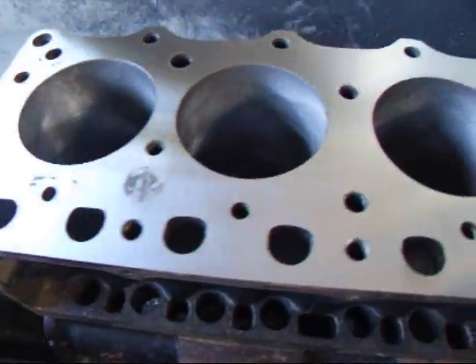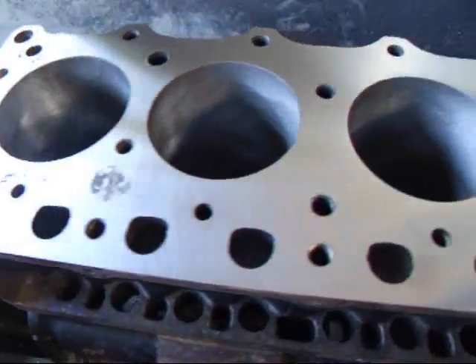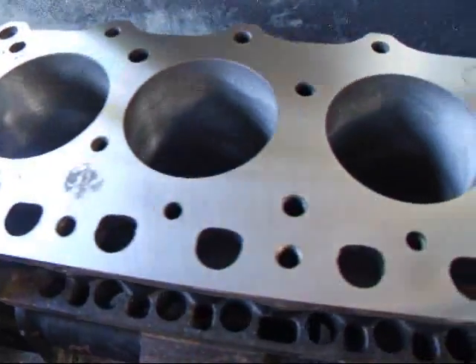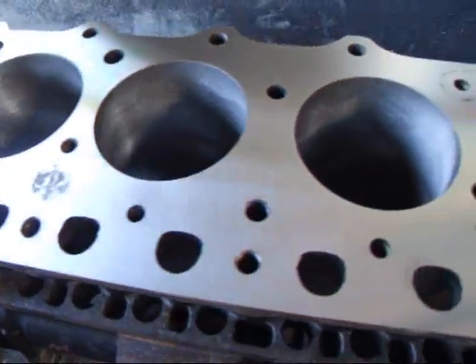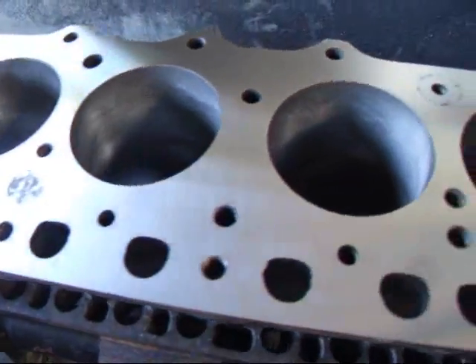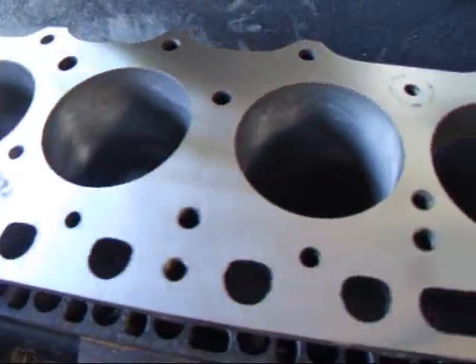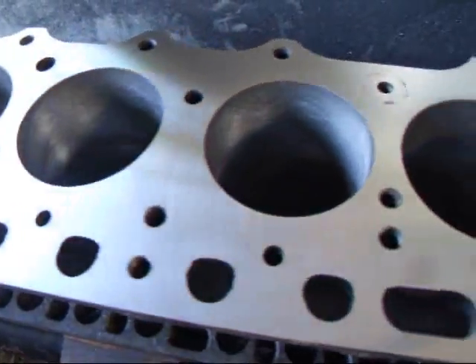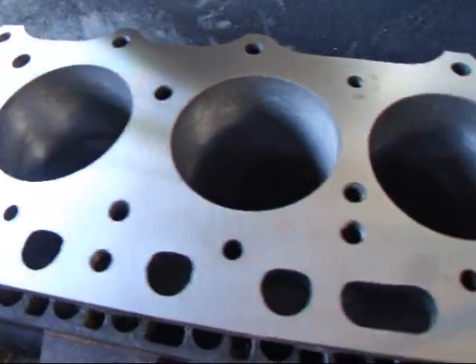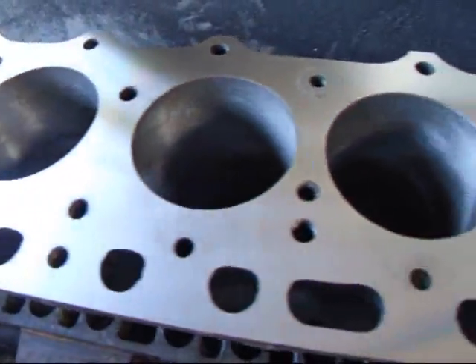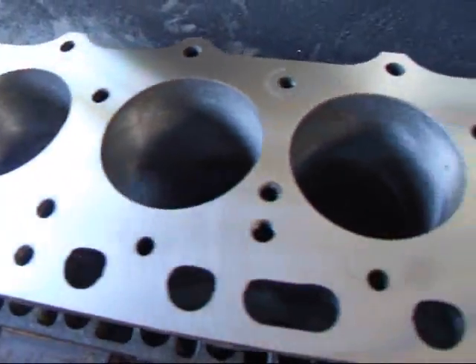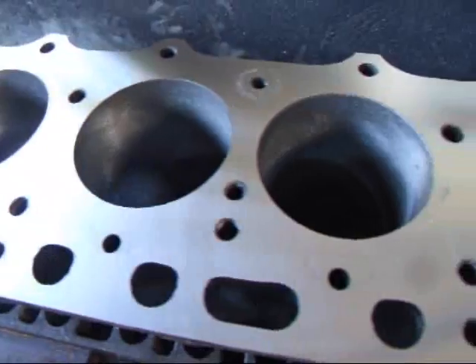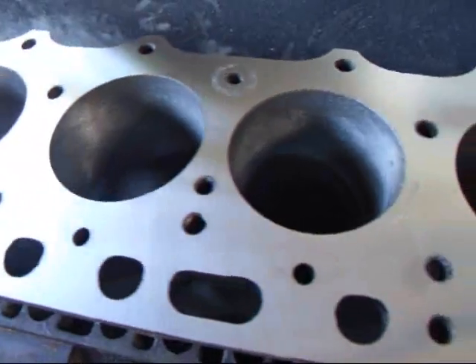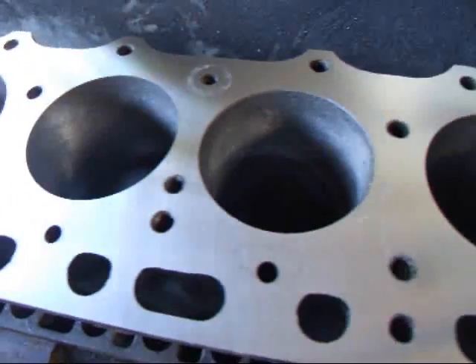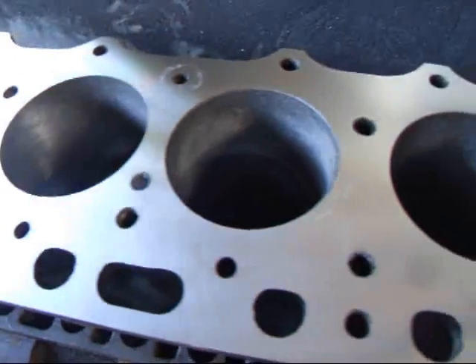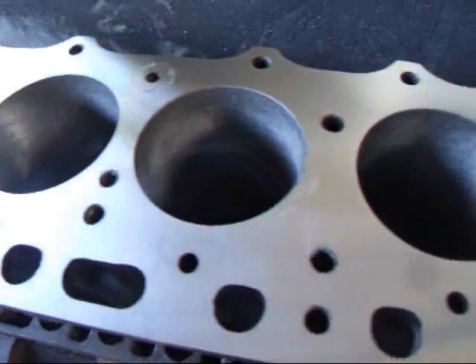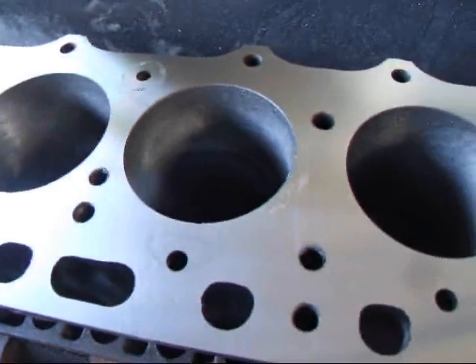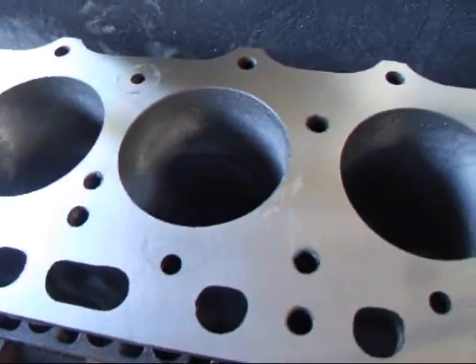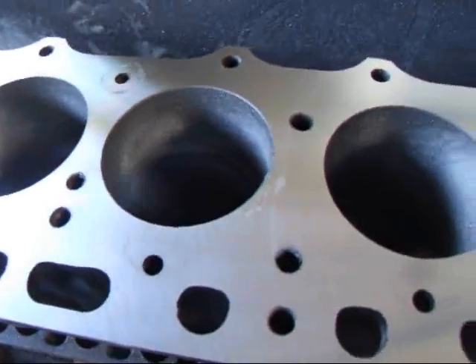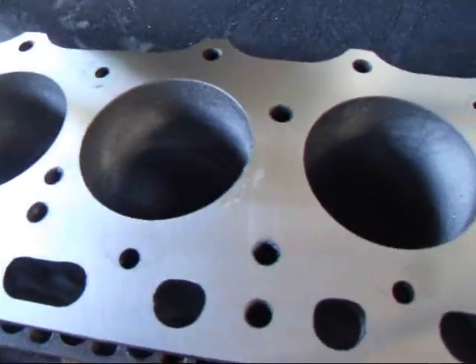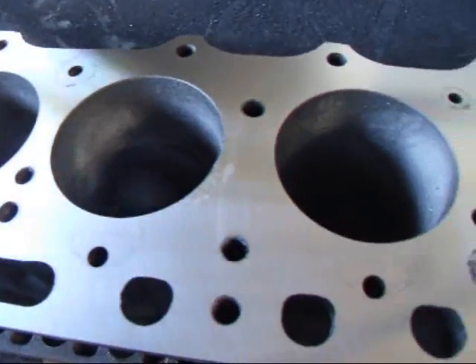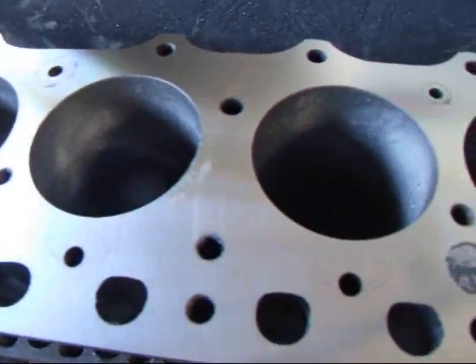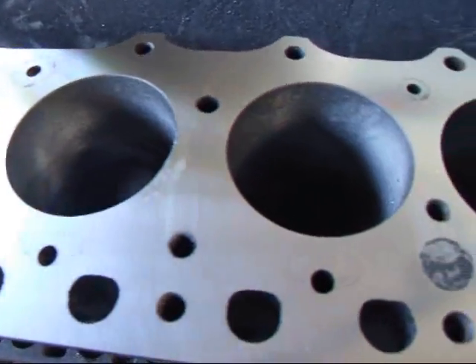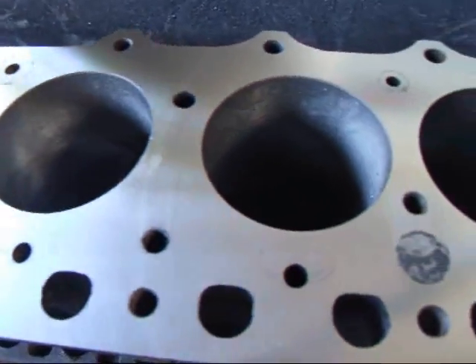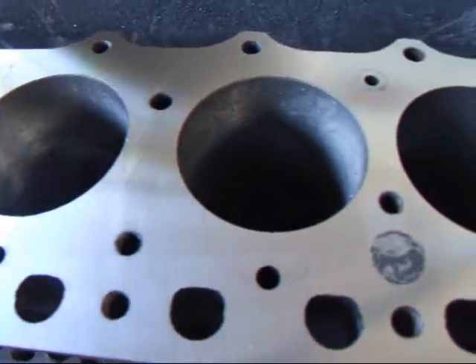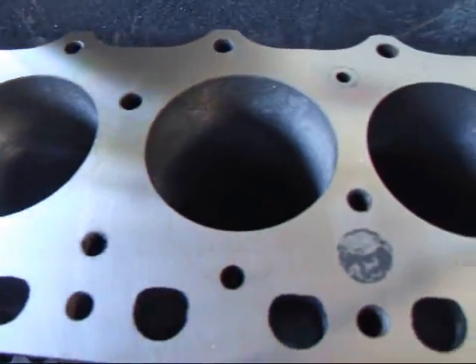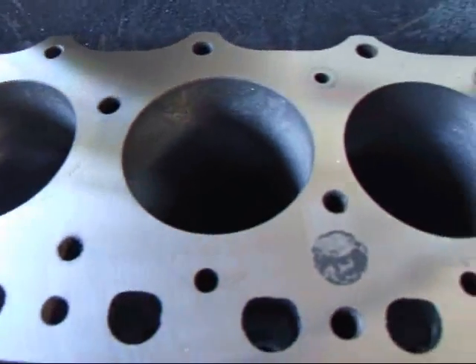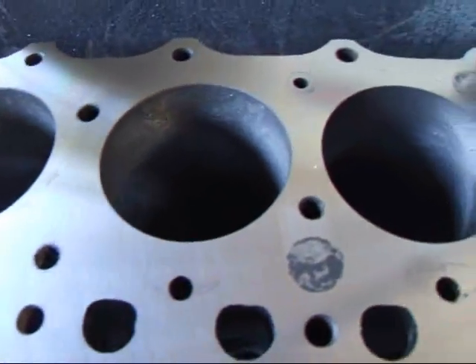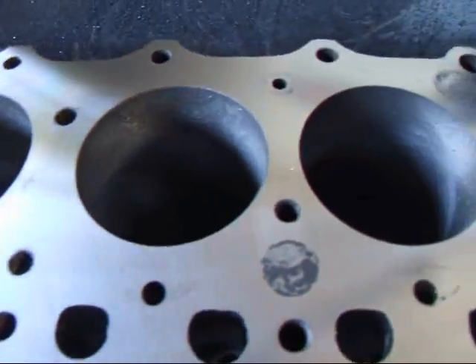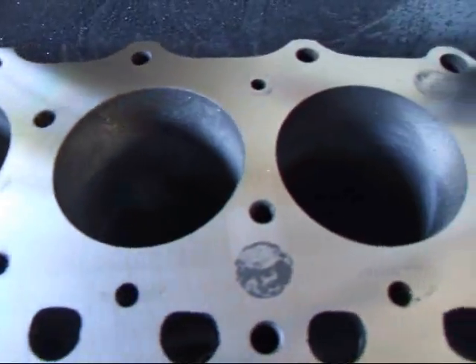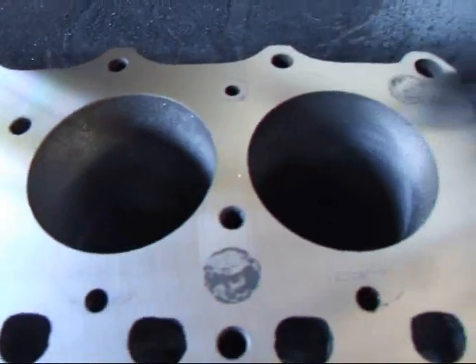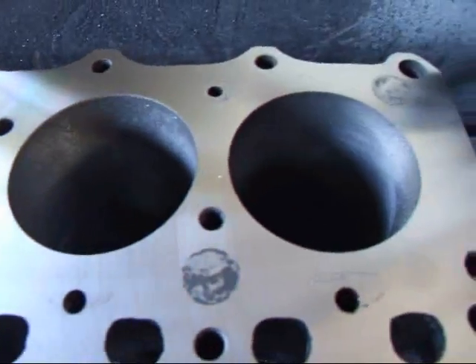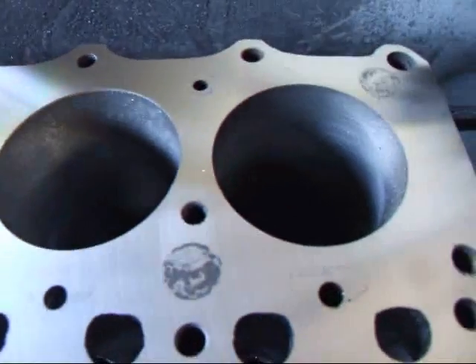And now we can see we've got a nice smooth surface. Gasket will seal just fine.